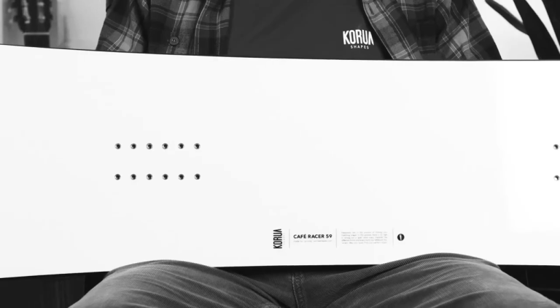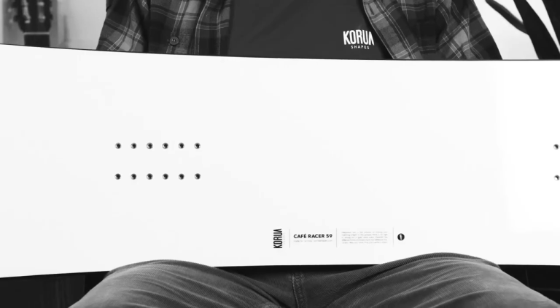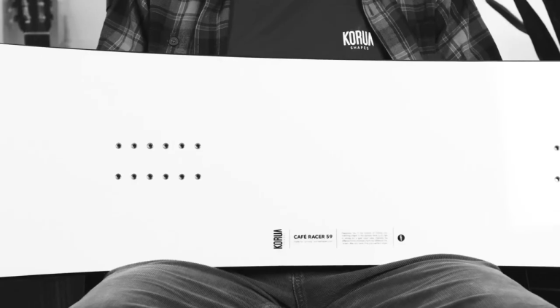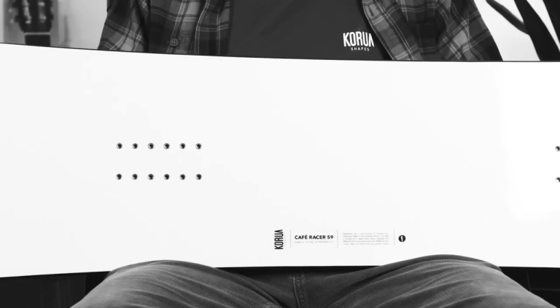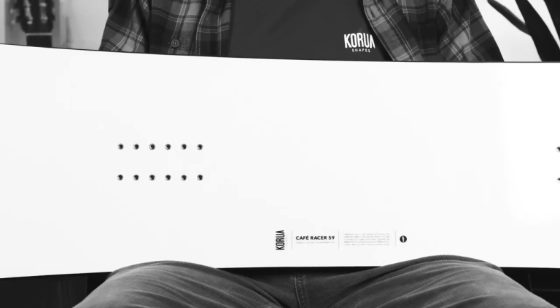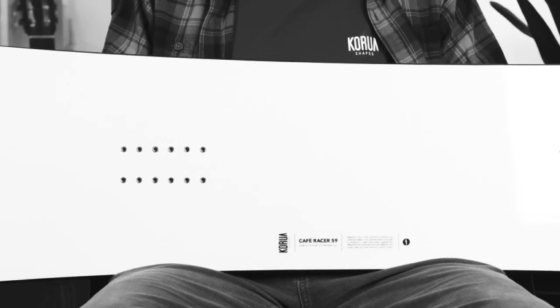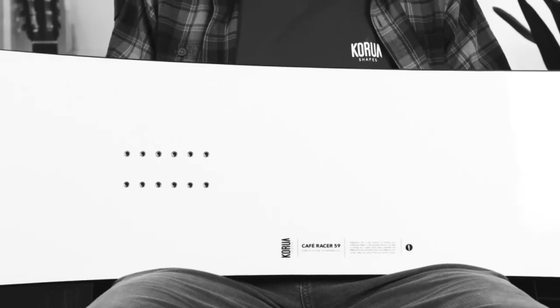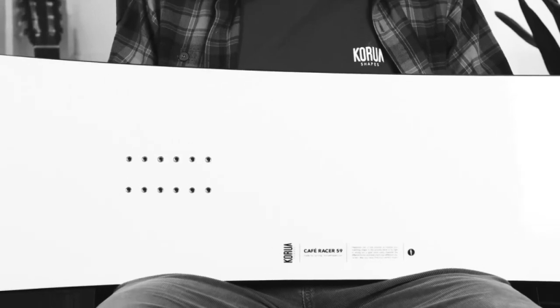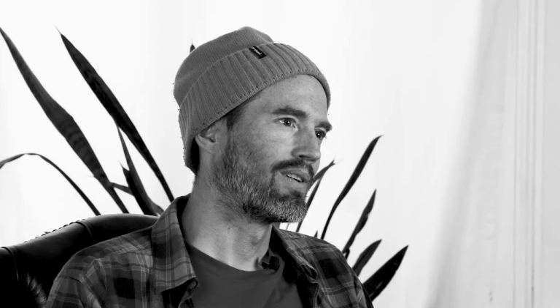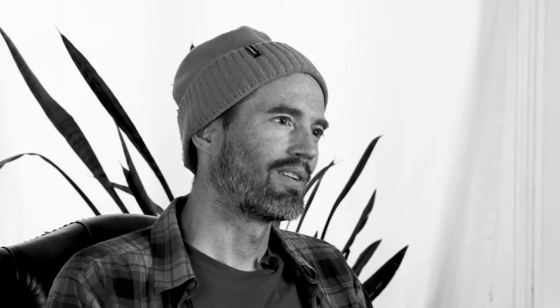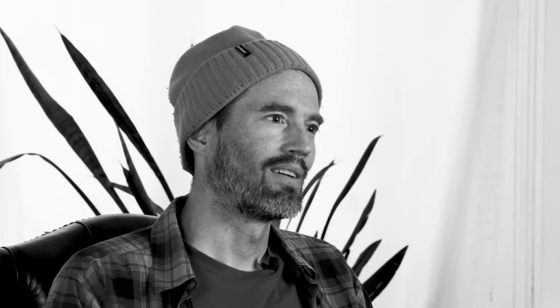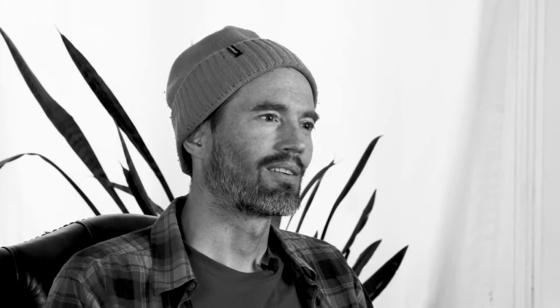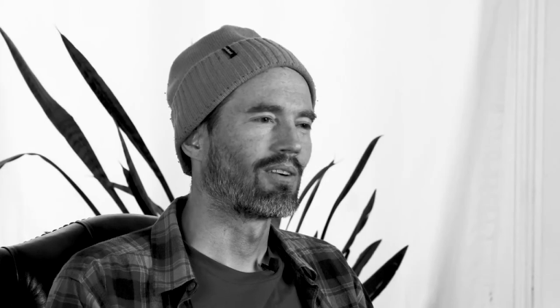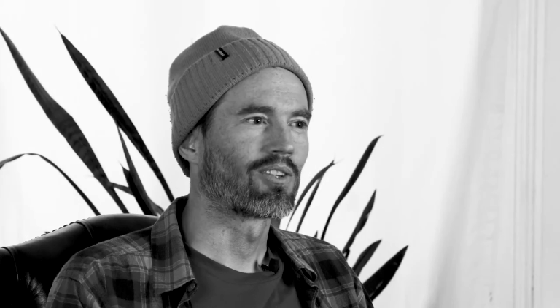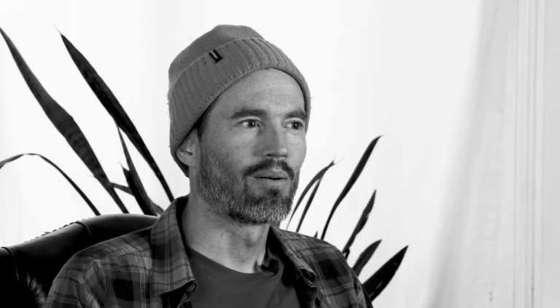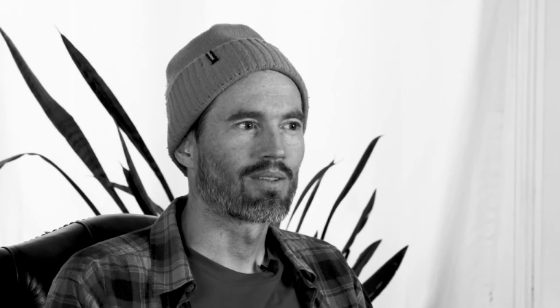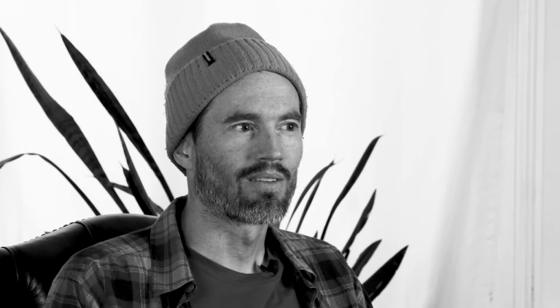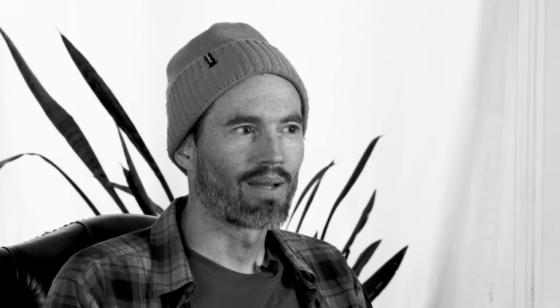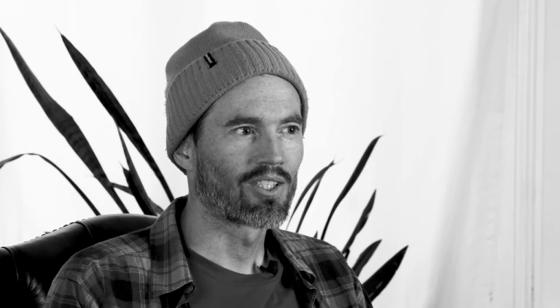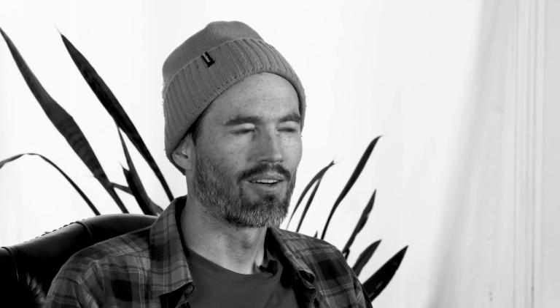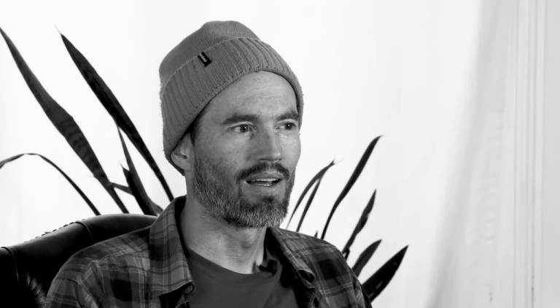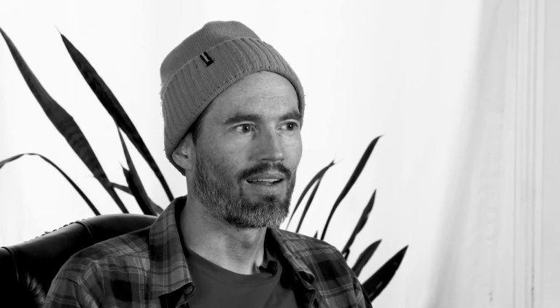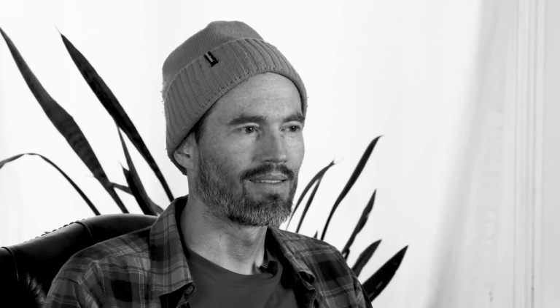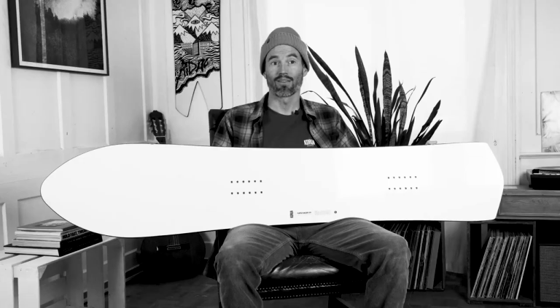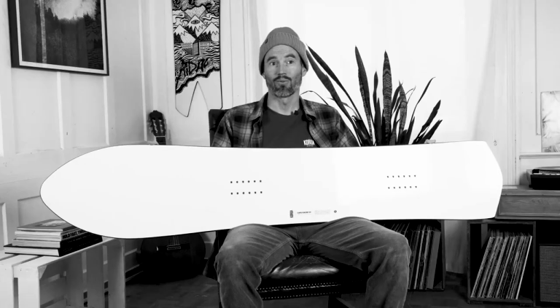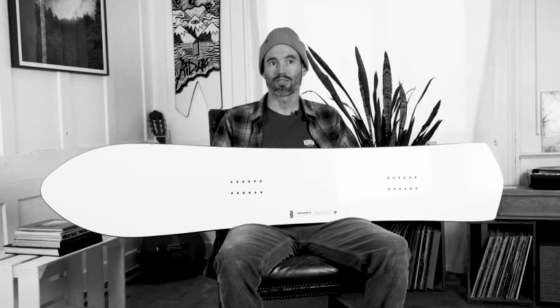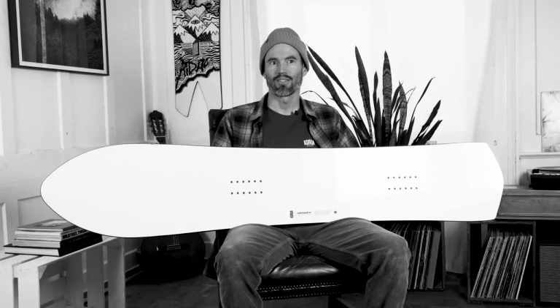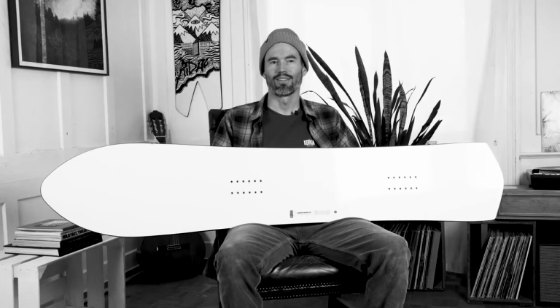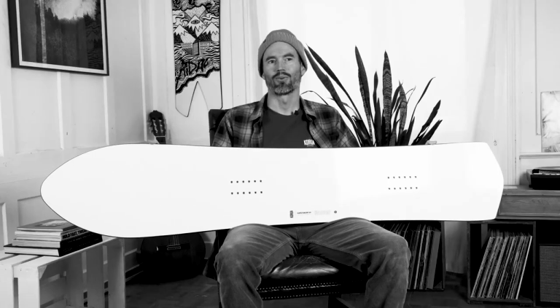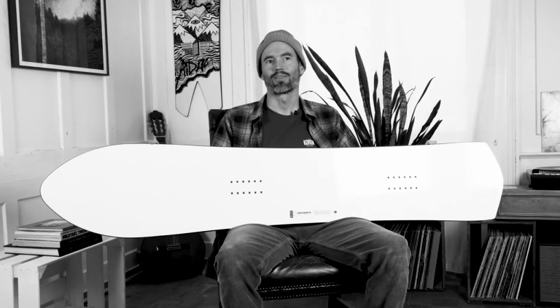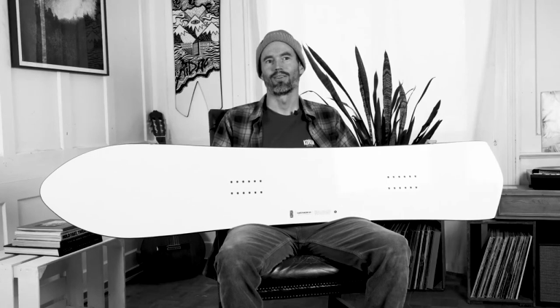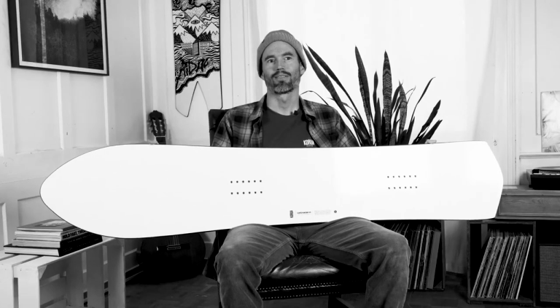If you need more info on this, feel free to crunch the numbers on the spec sheet online. Thanks for watching and enjoy your turns.